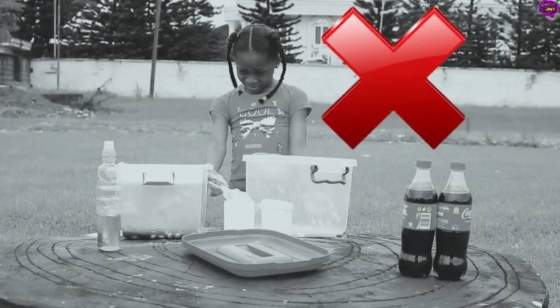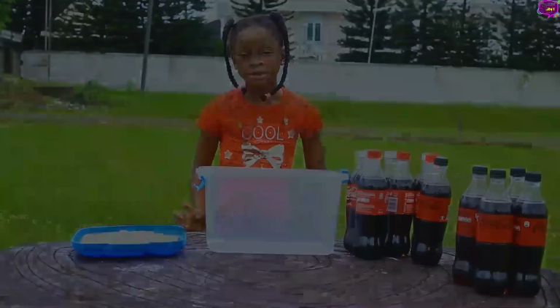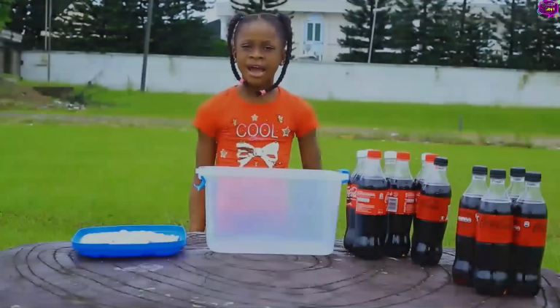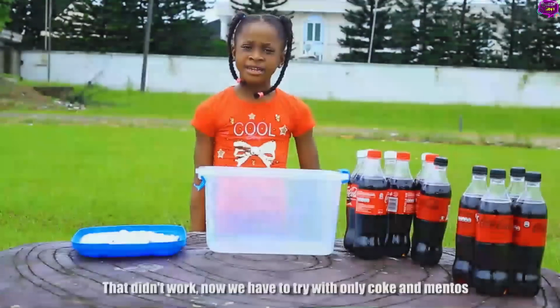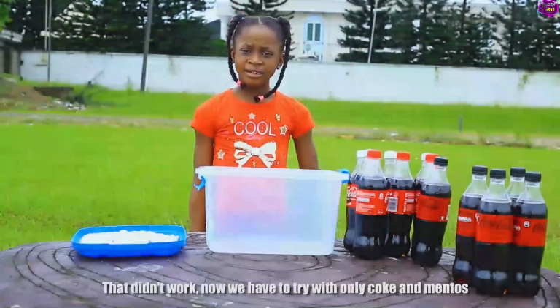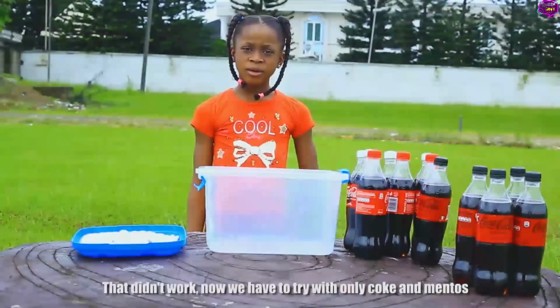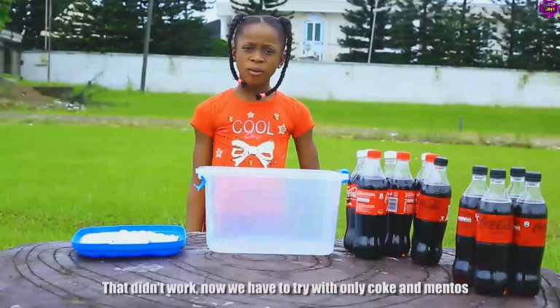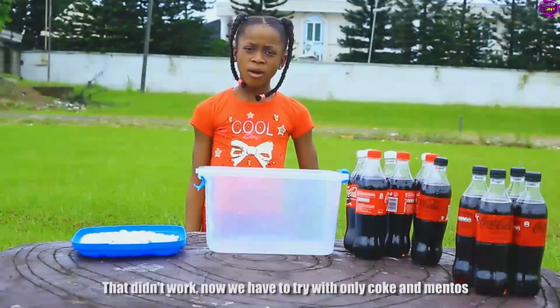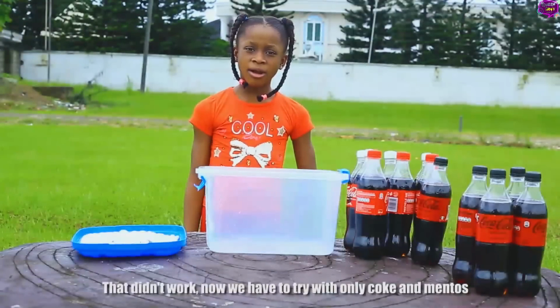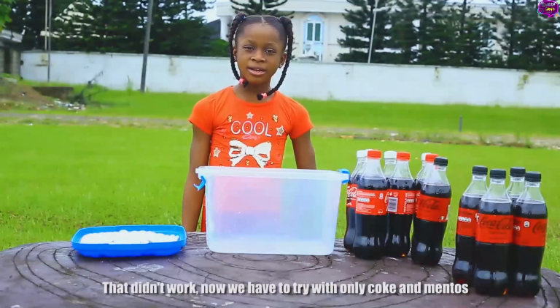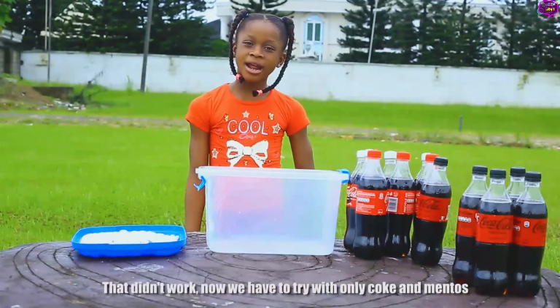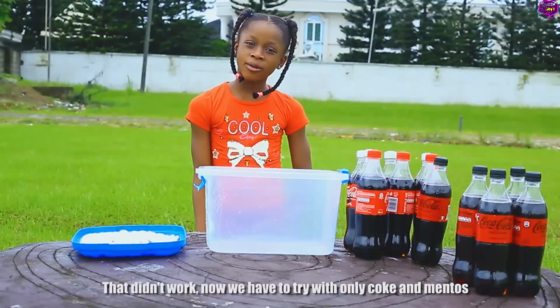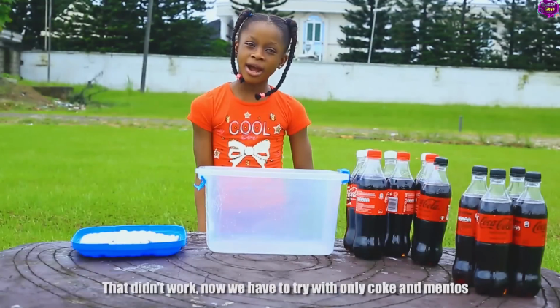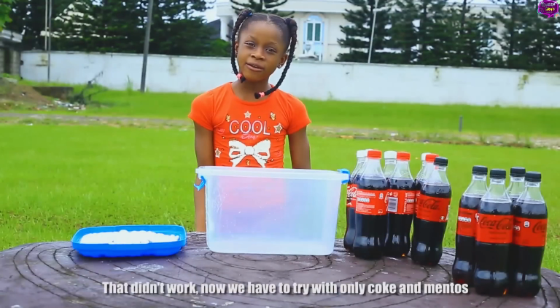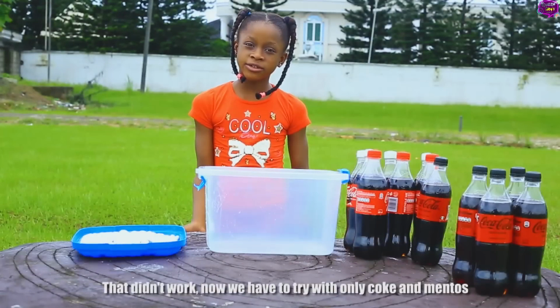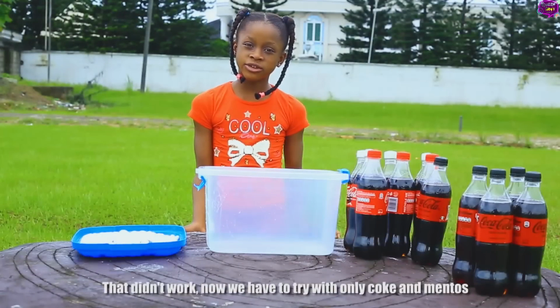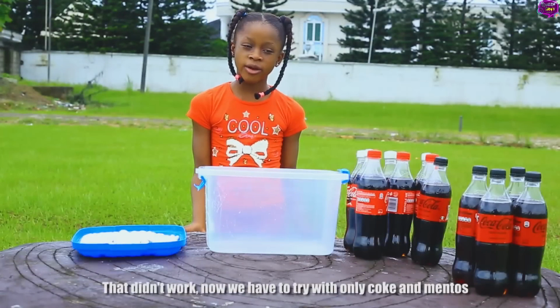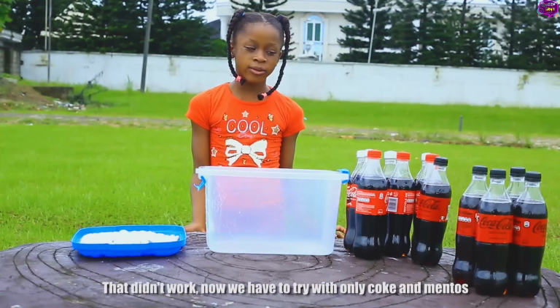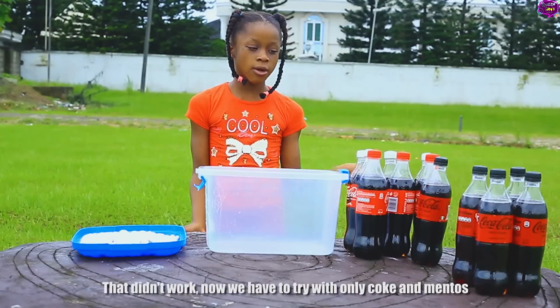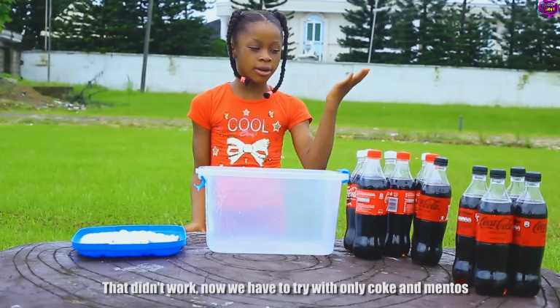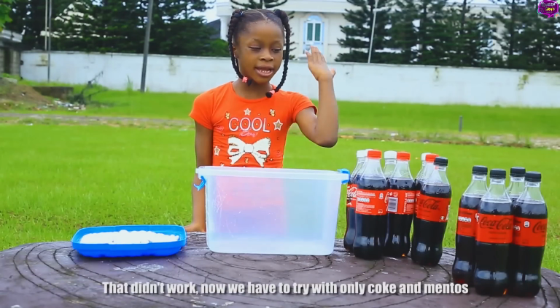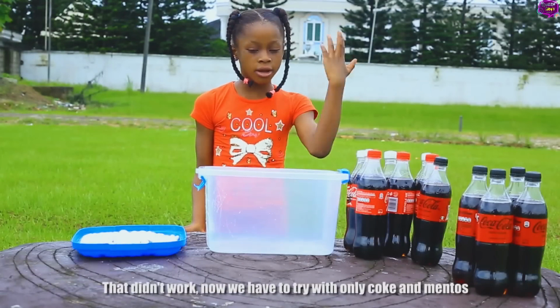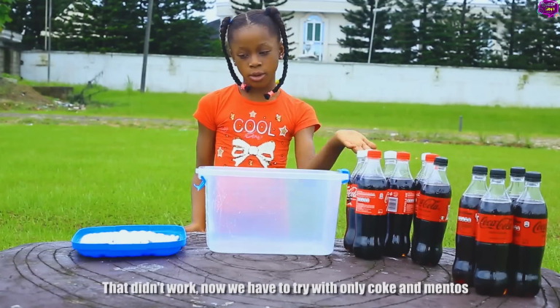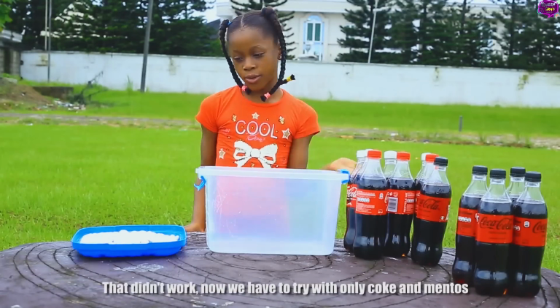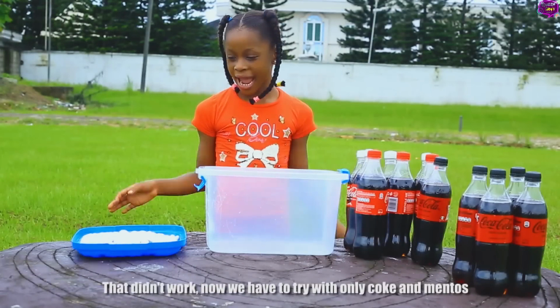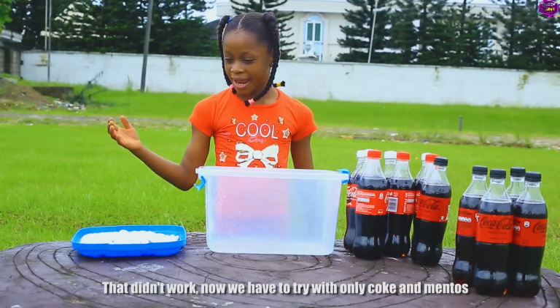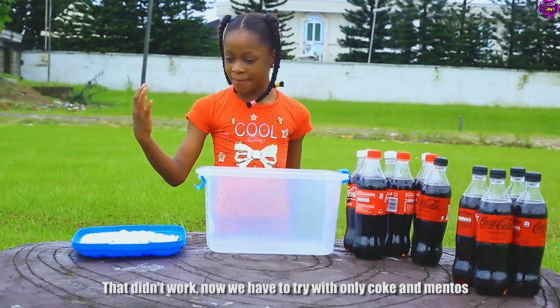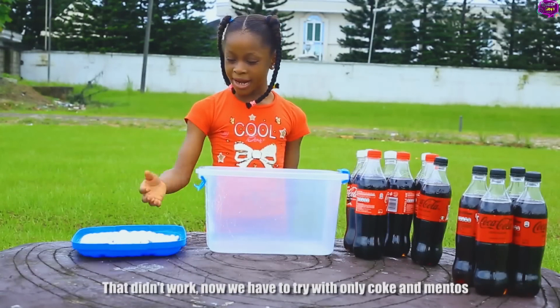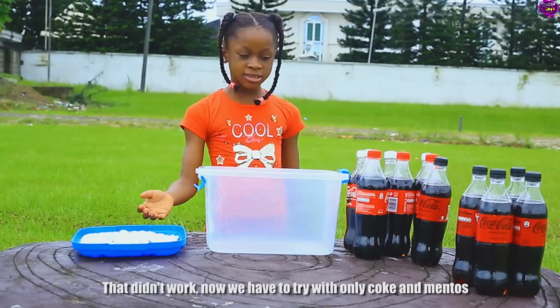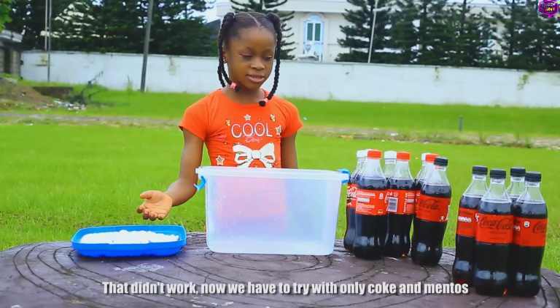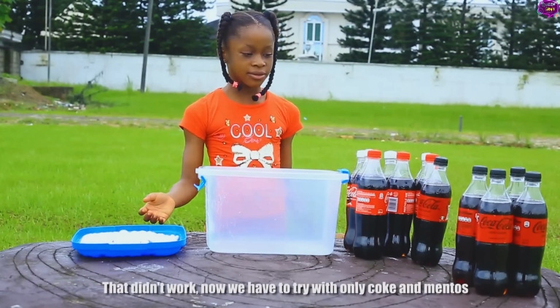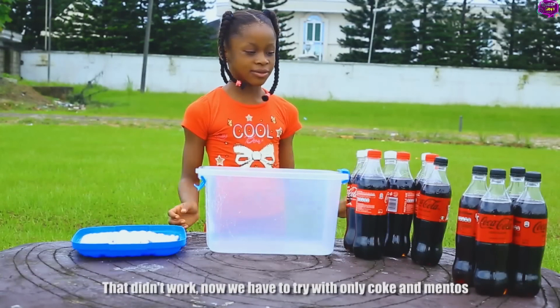That didn't work! Now we have to try it with oily Coke and Mentos!